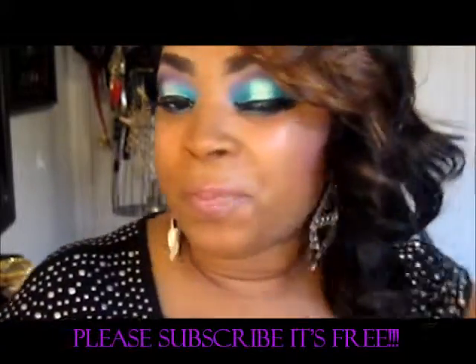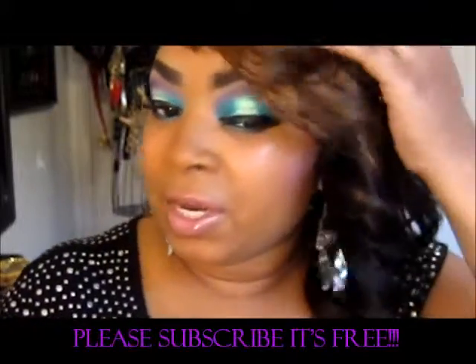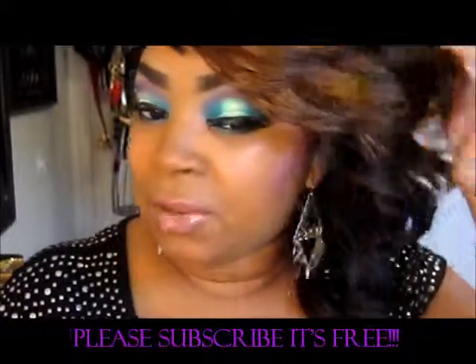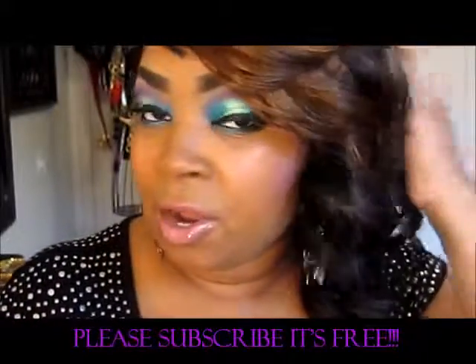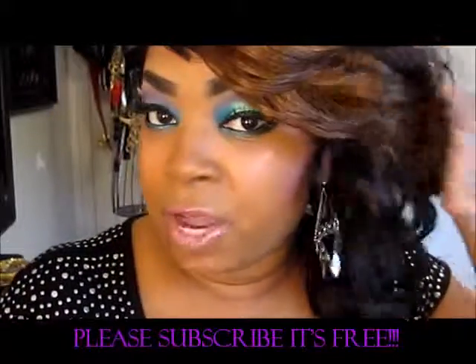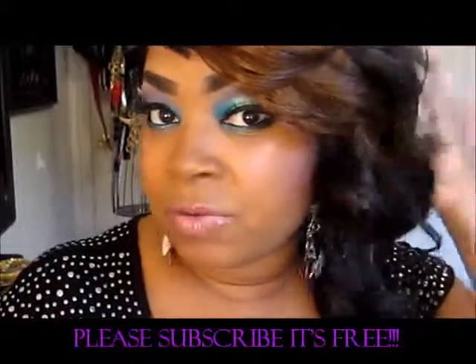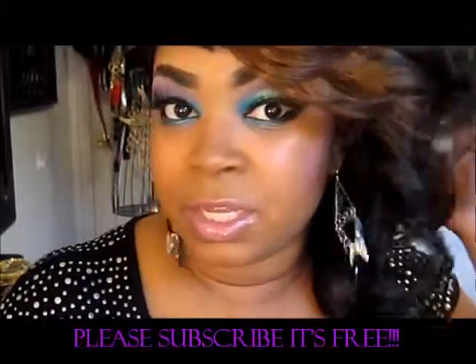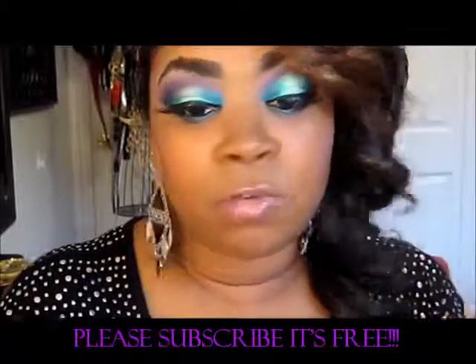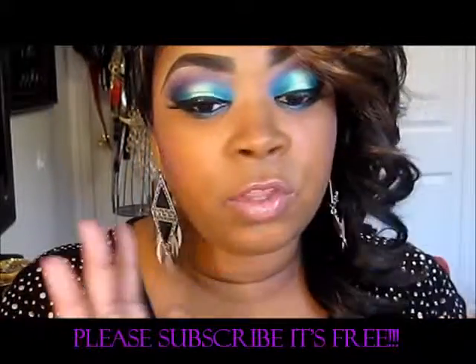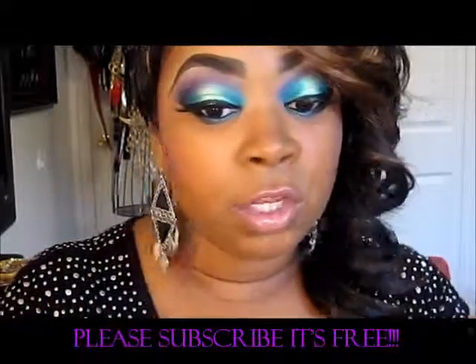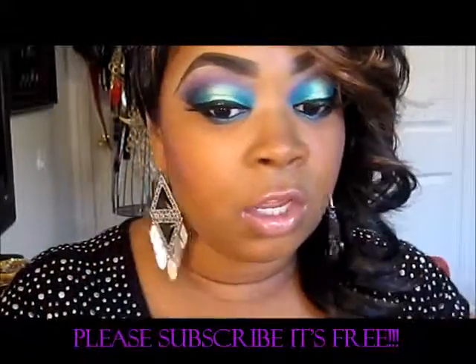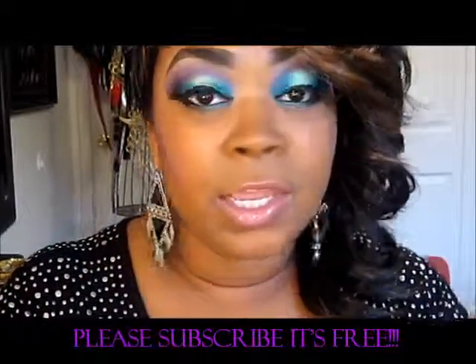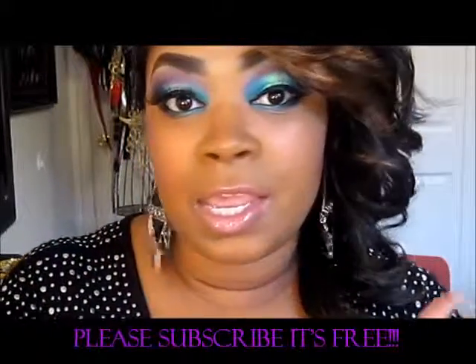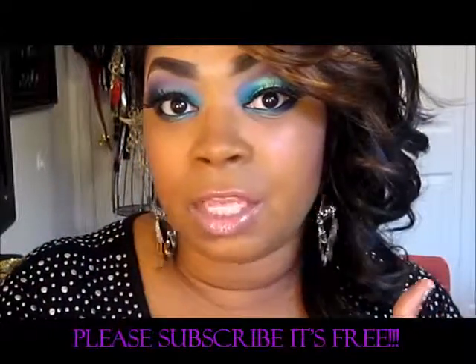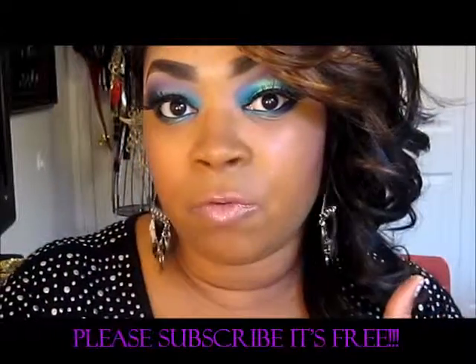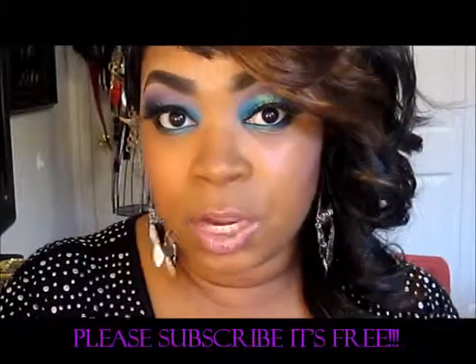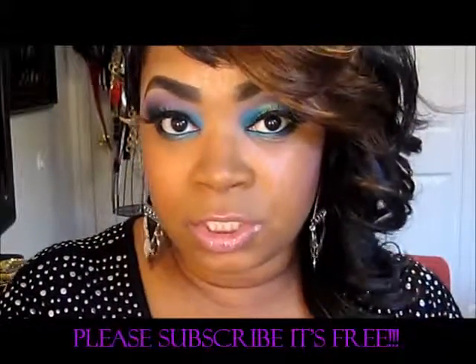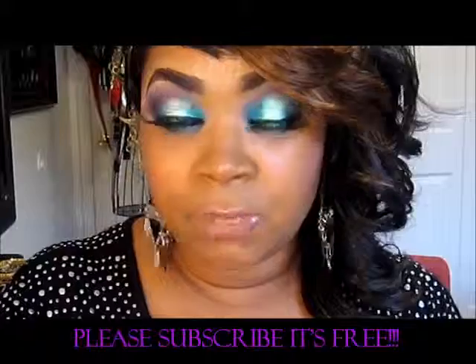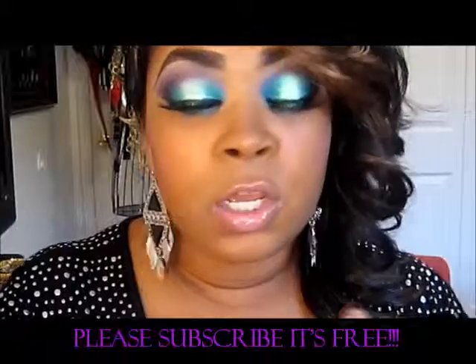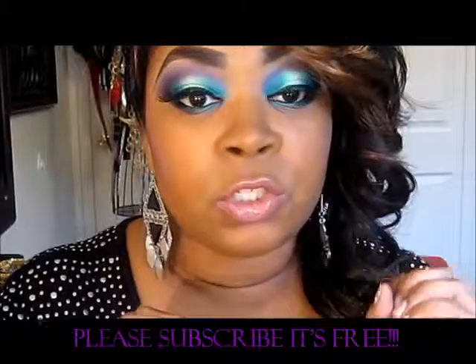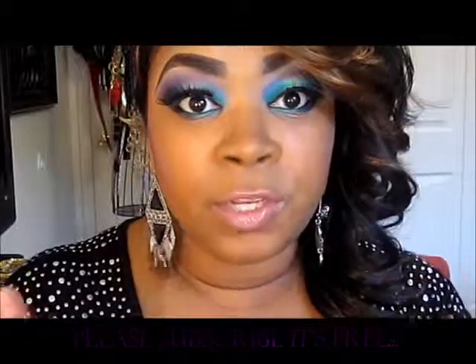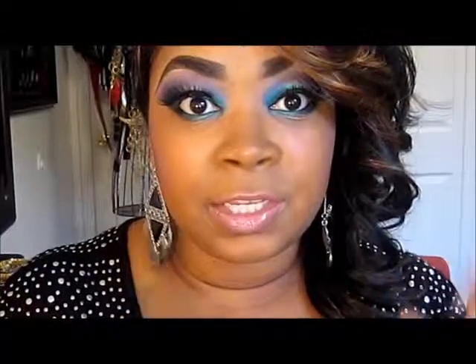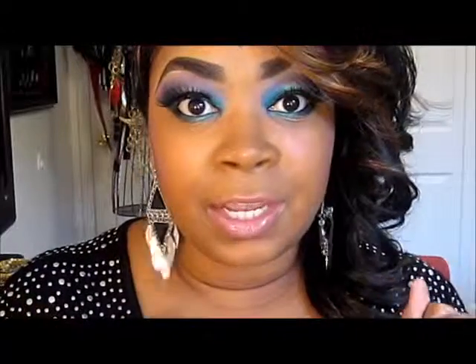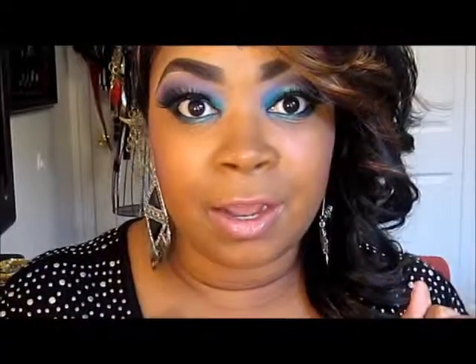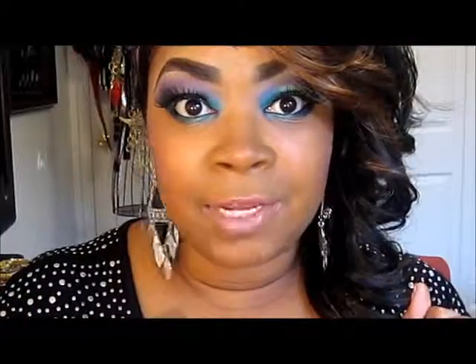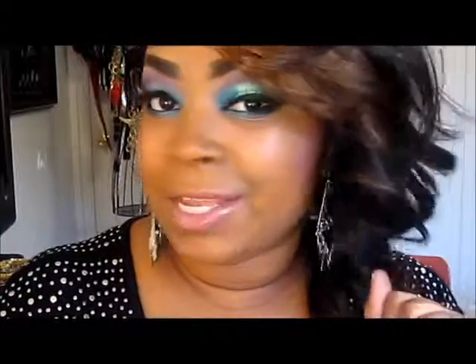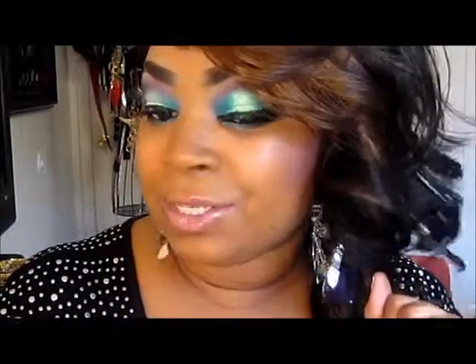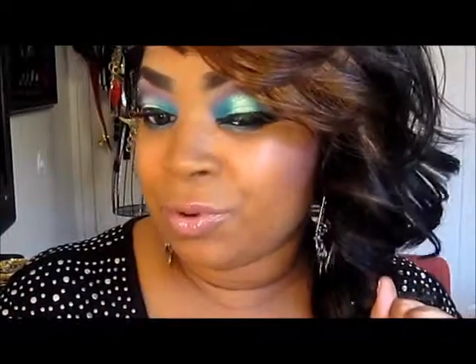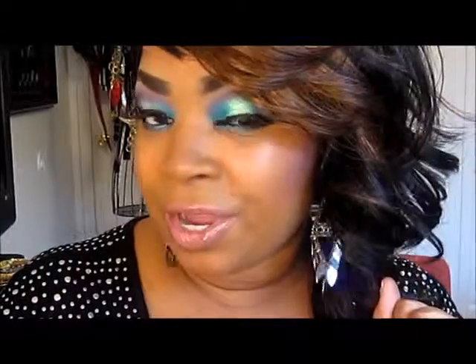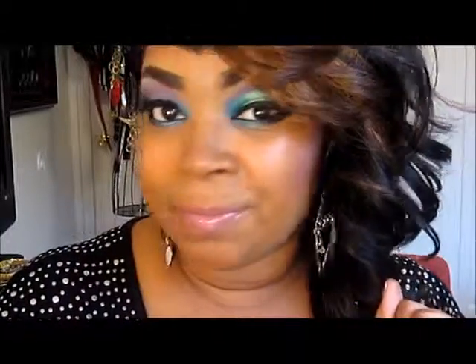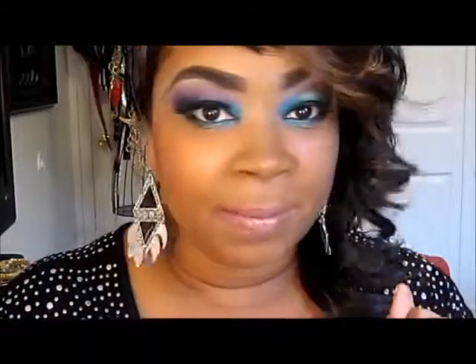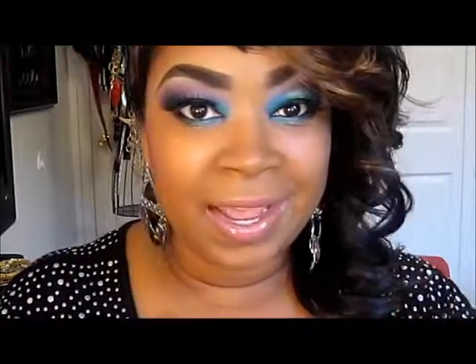Stay tuned for the look, and thank you for watching. Don't forget to like, comment, and subscribe. Bye bye!